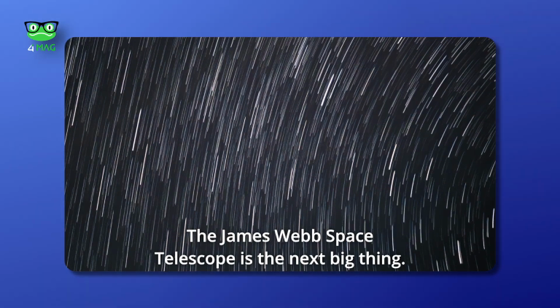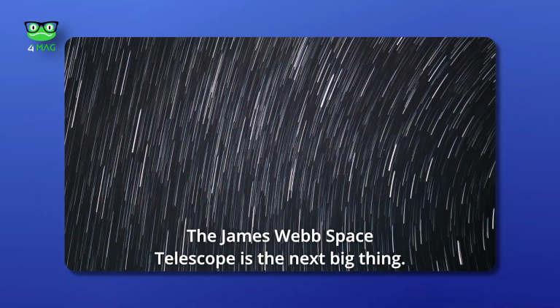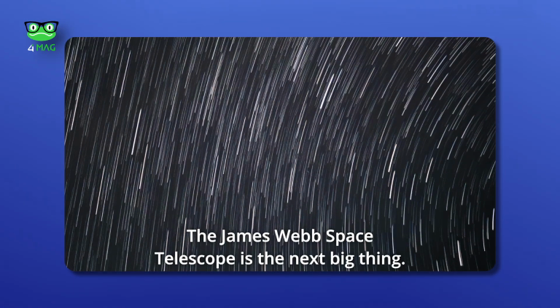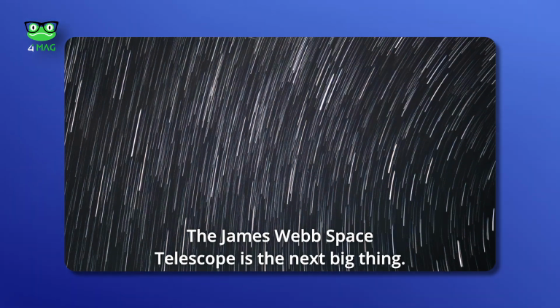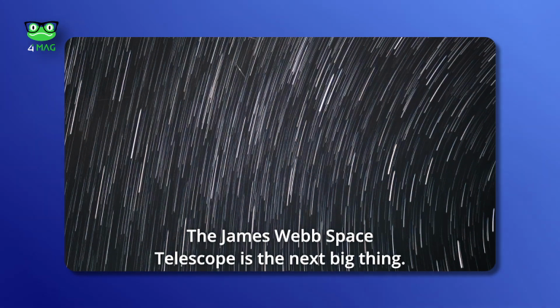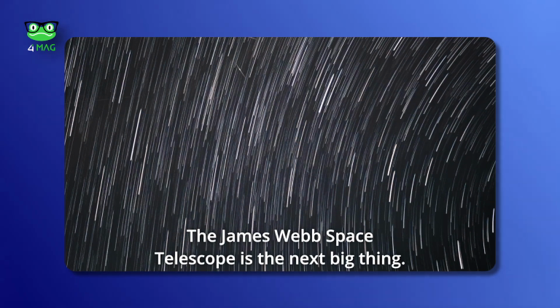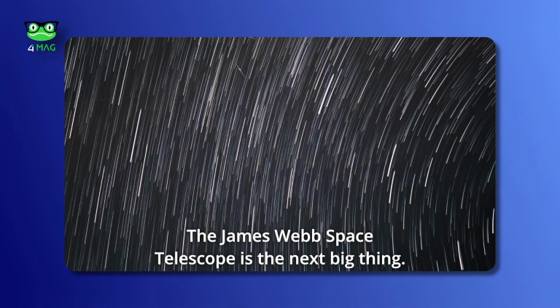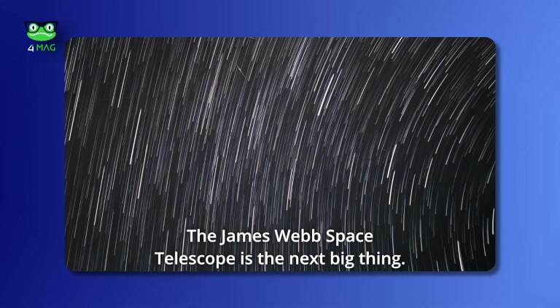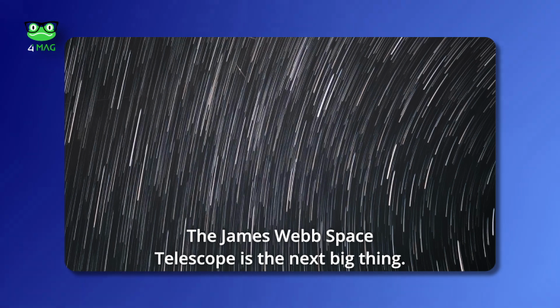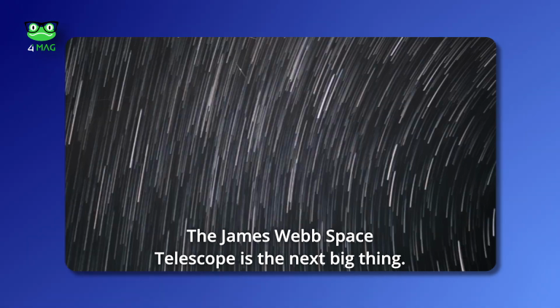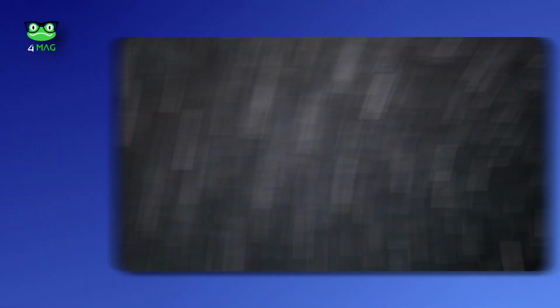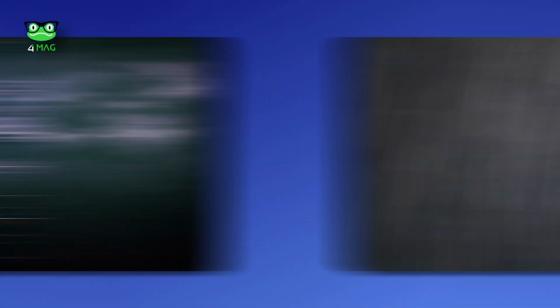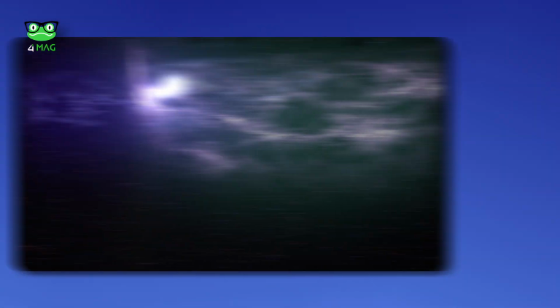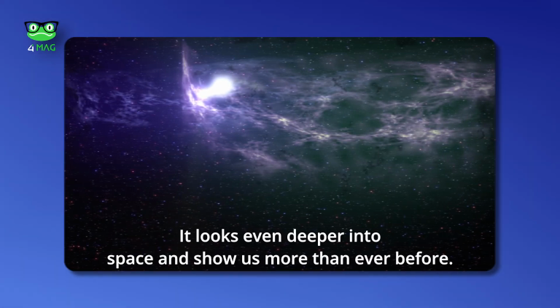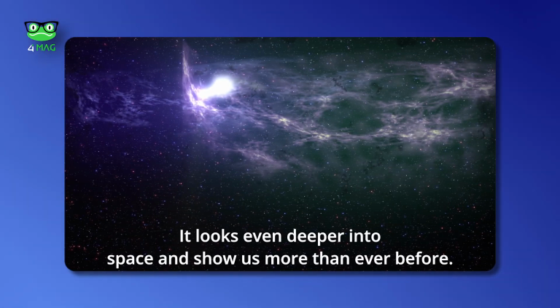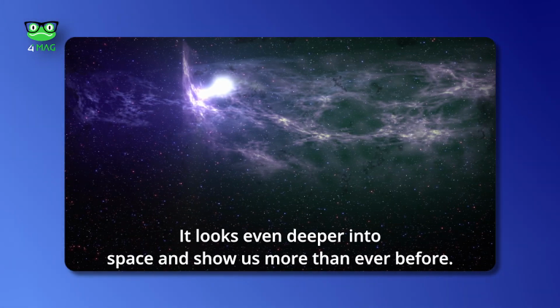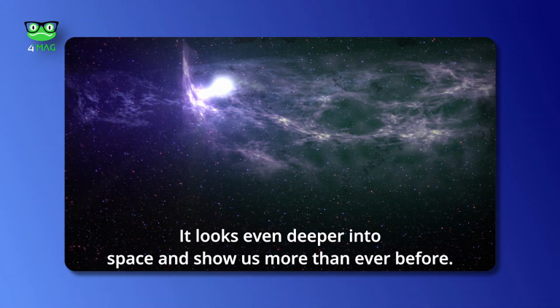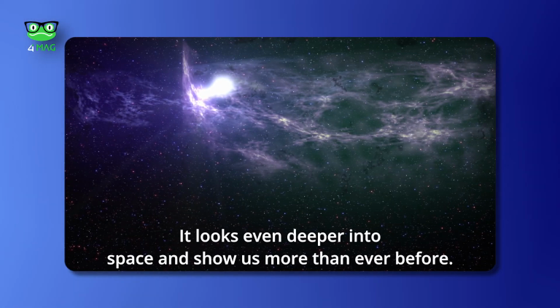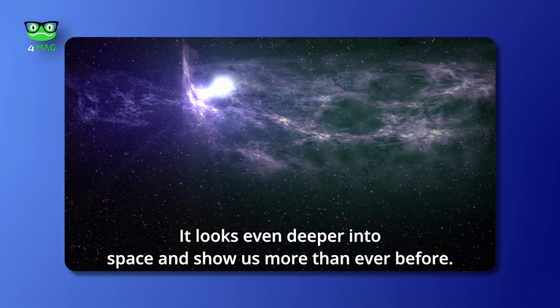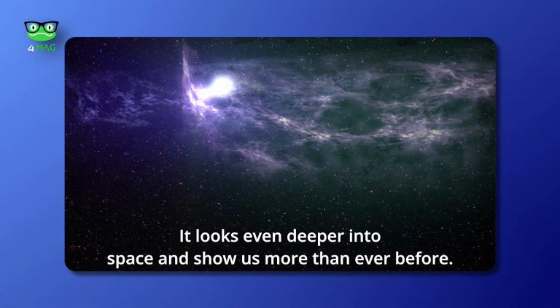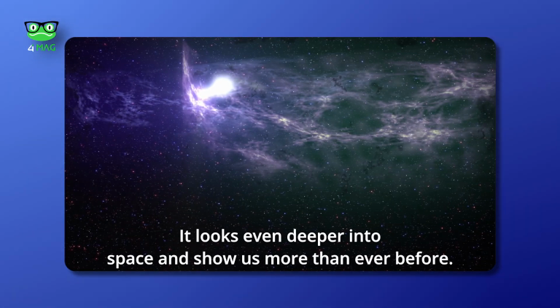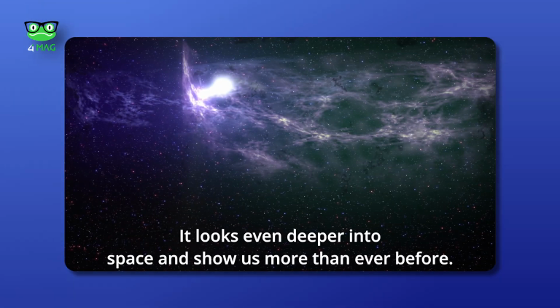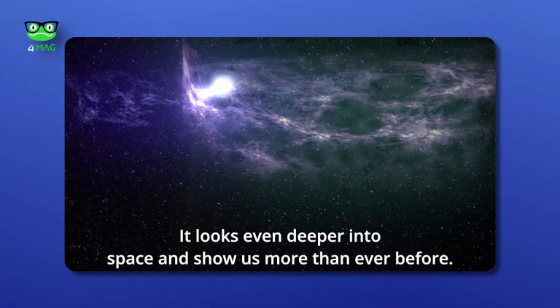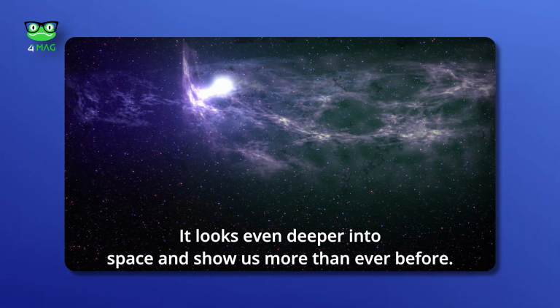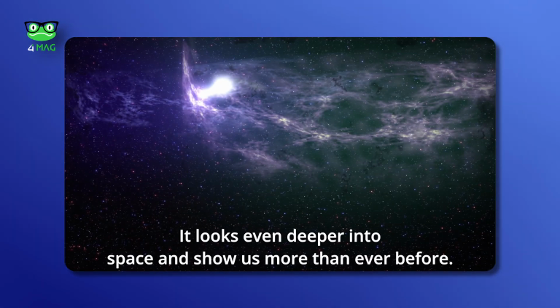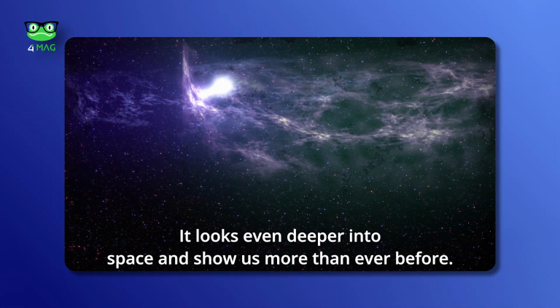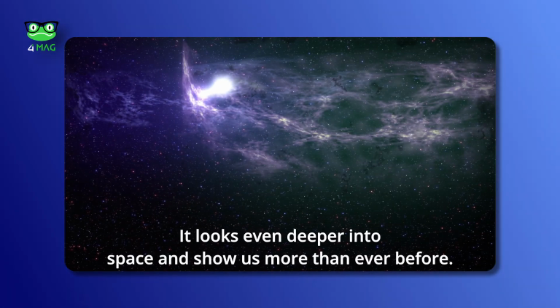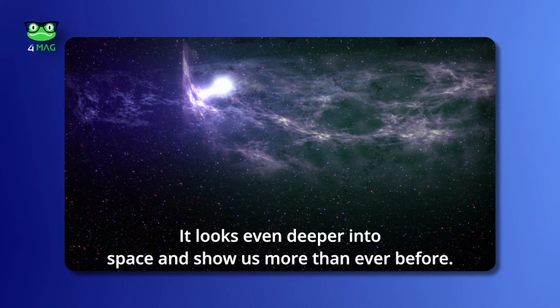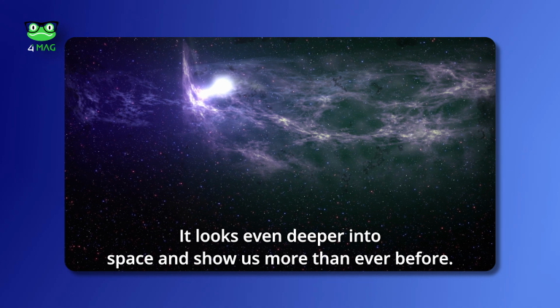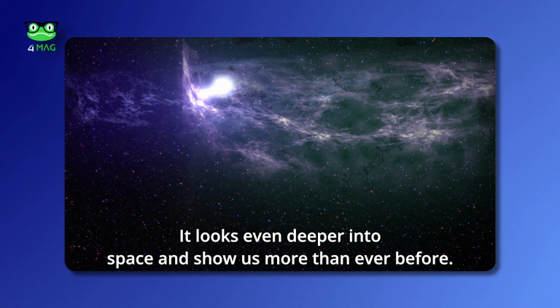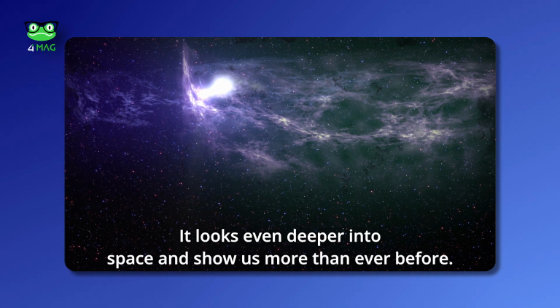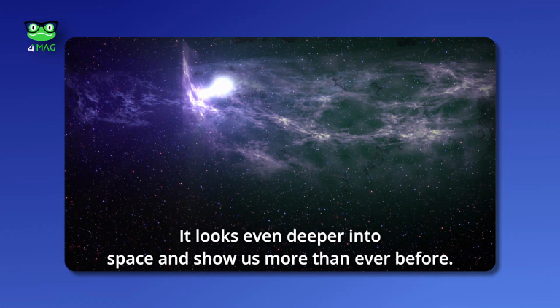The James Webb Space Telescope is the next big thing. It looks even deeper into space and shows us more than ever before.